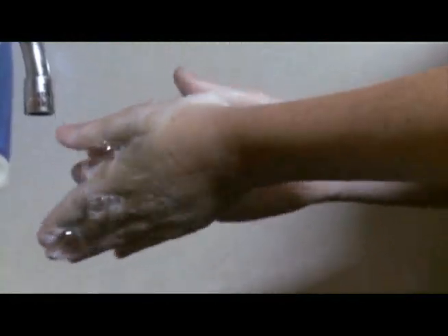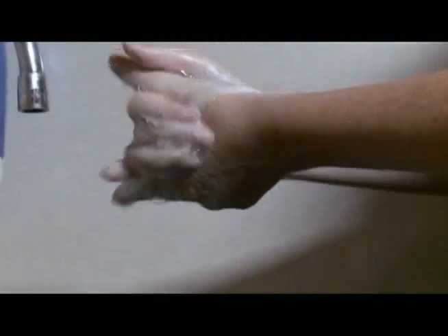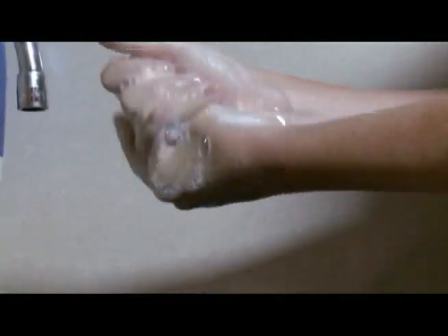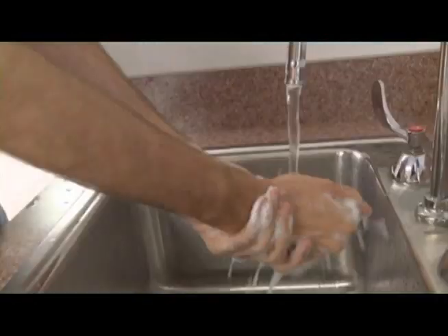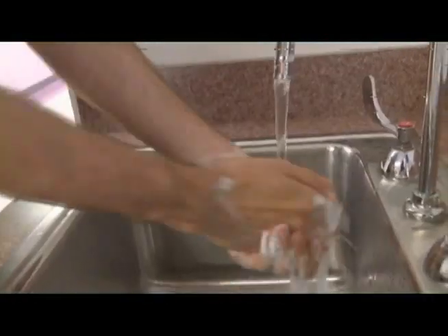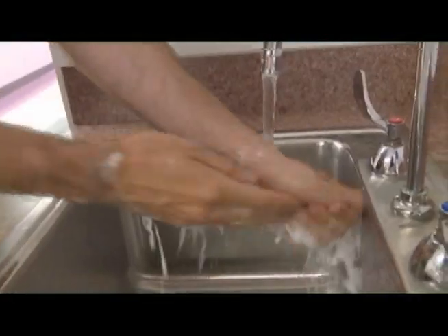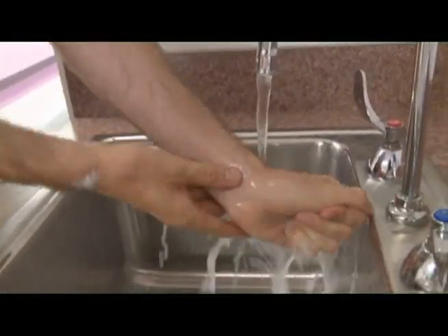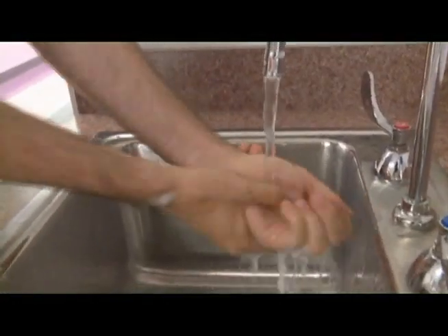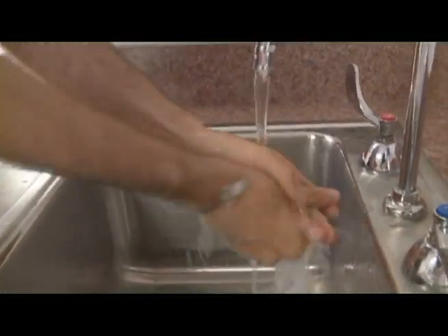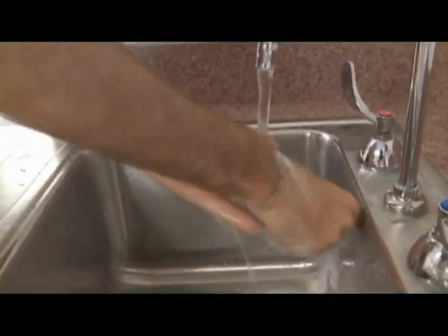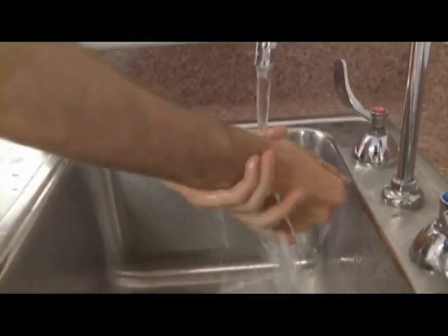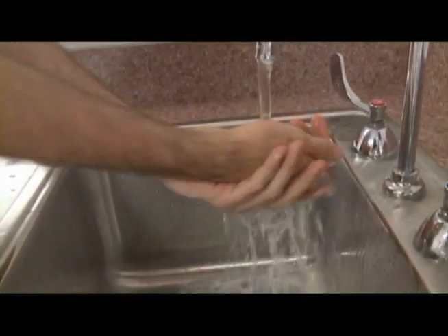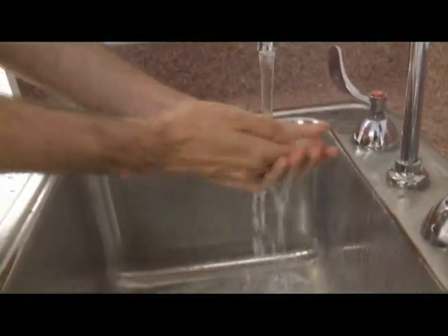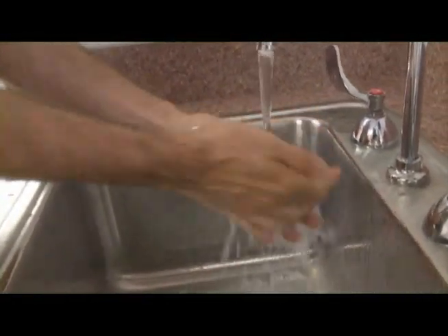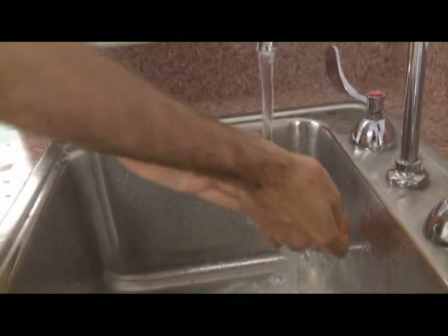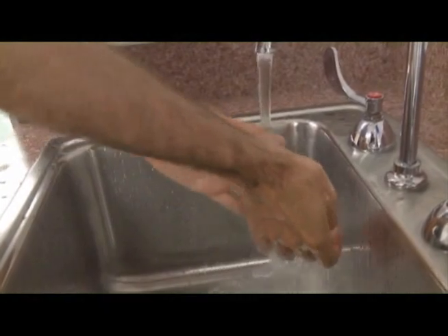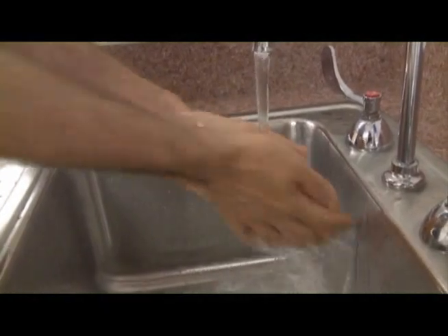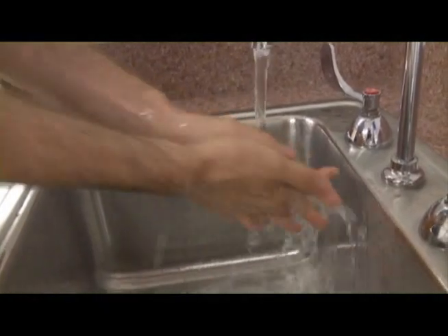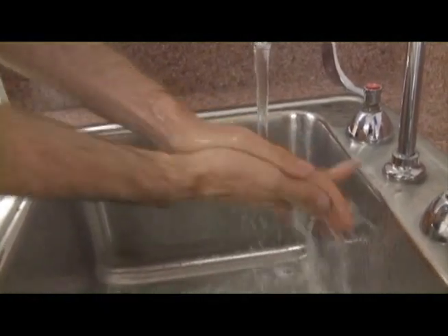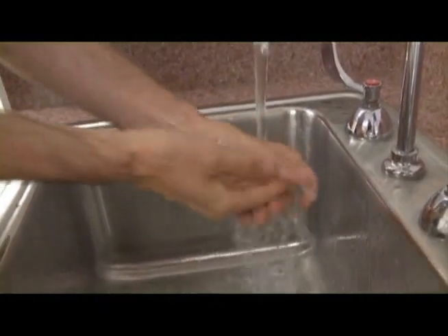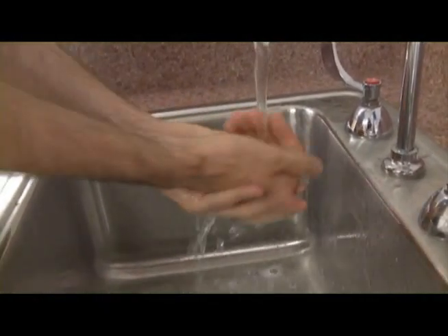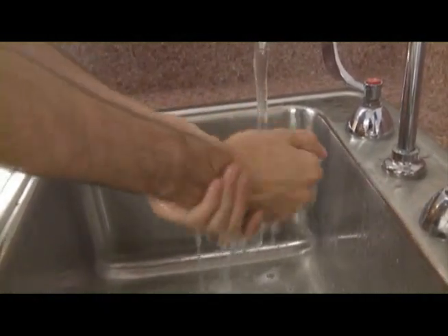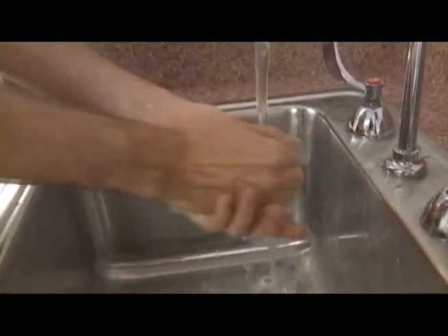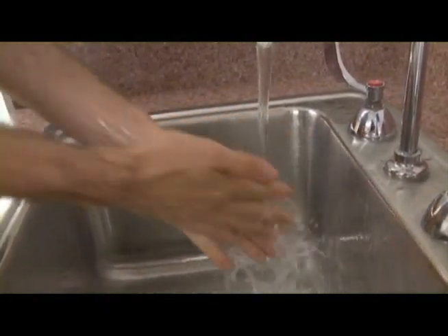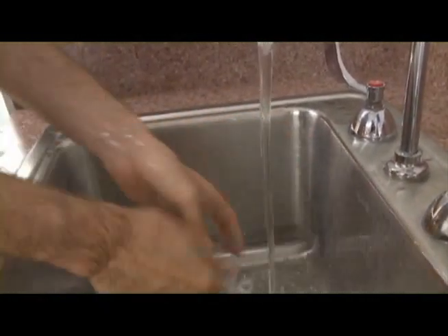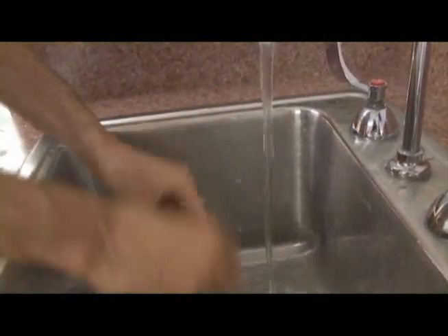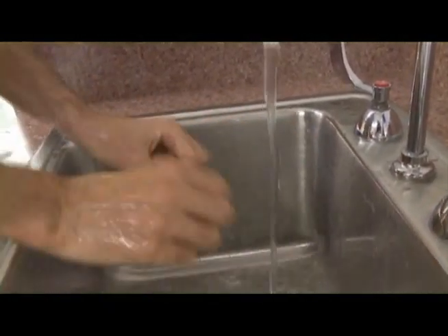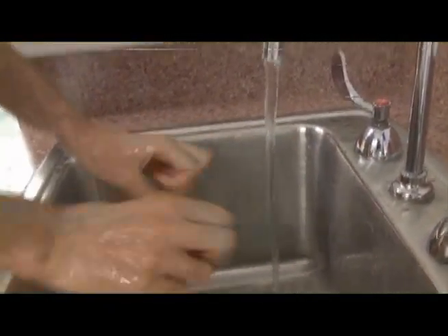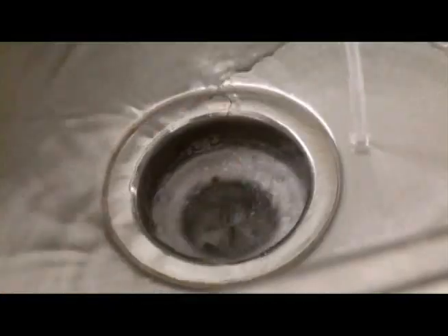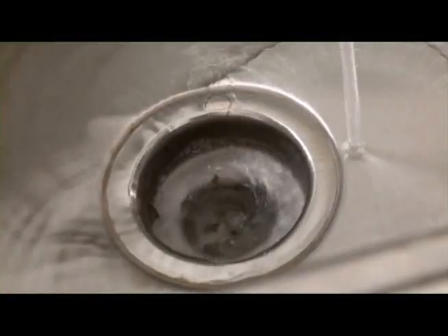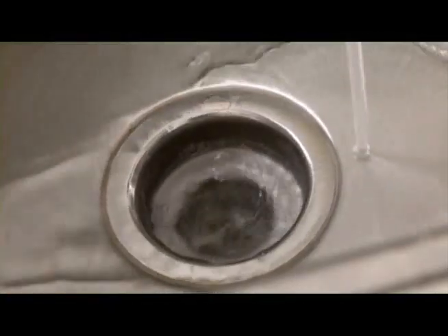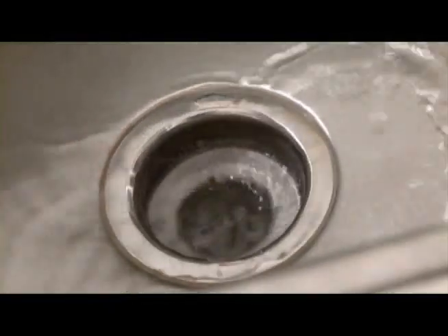It's not that soap and water kill the C. diff spores, but they do help wash the spores off your hands and down the drain.